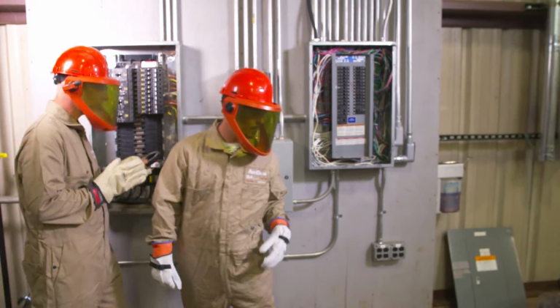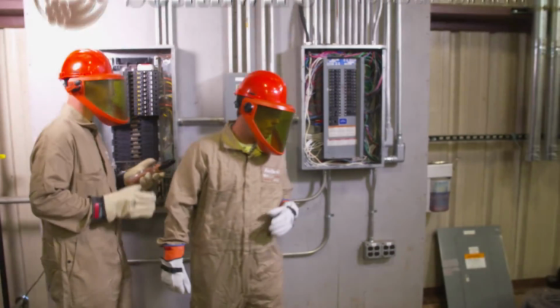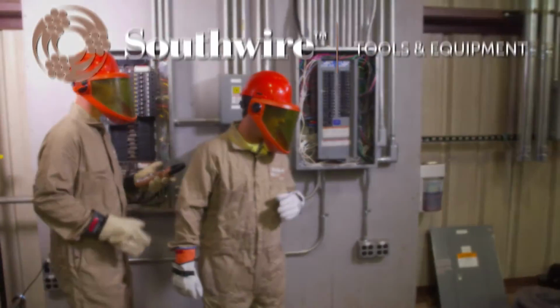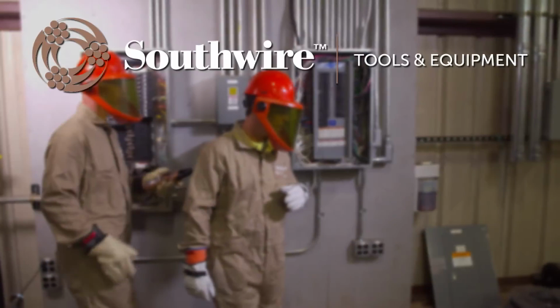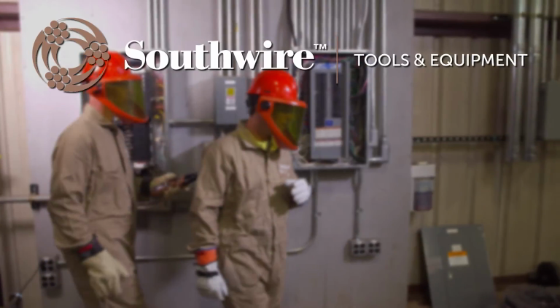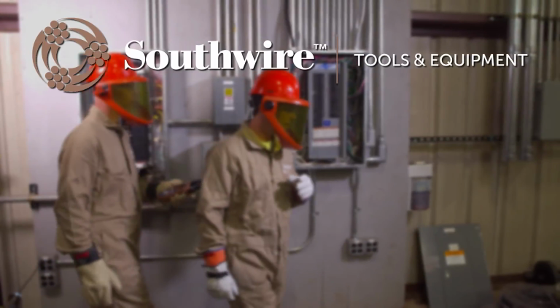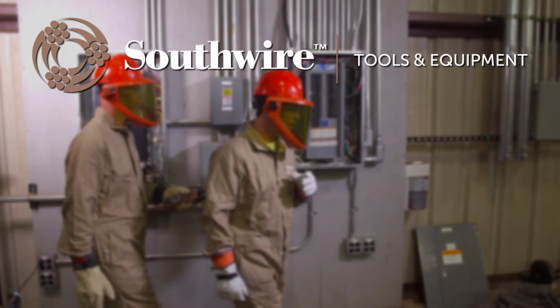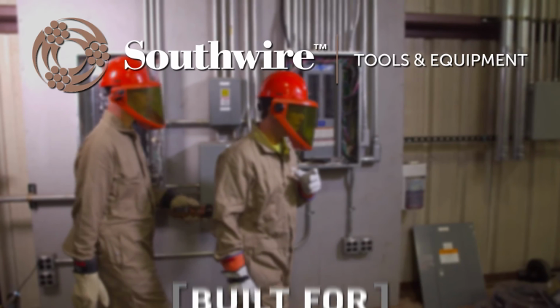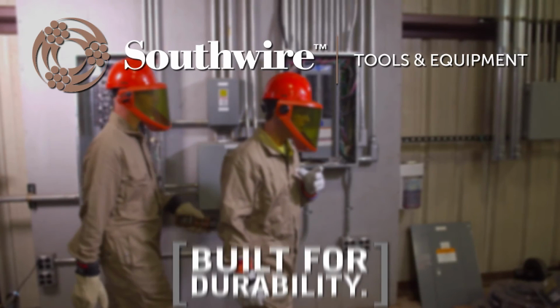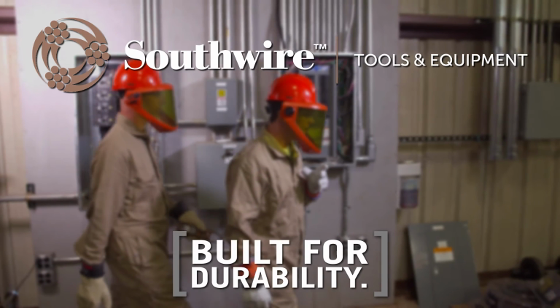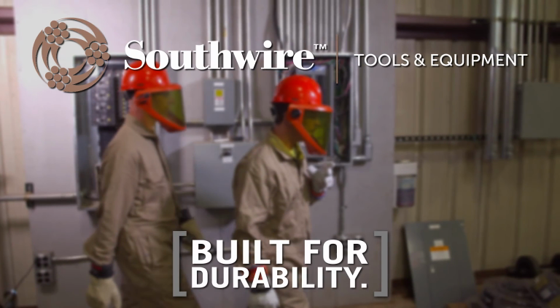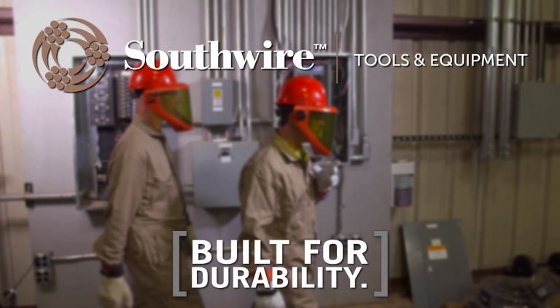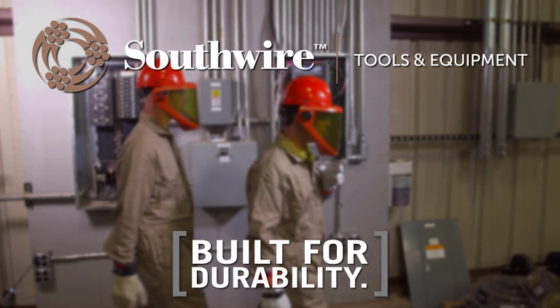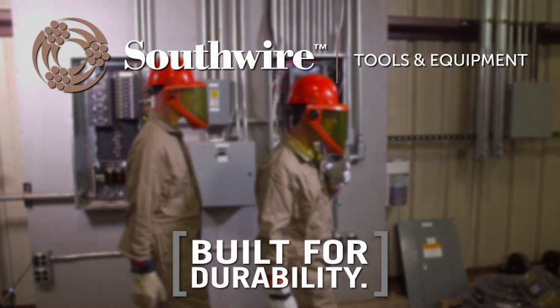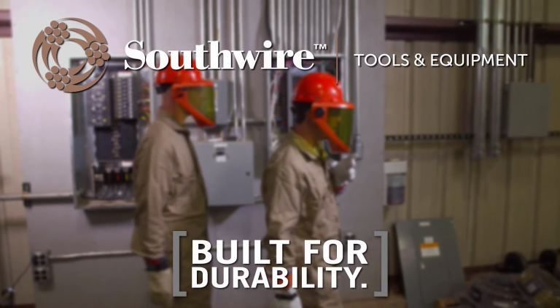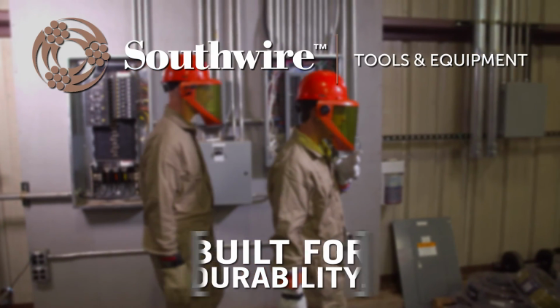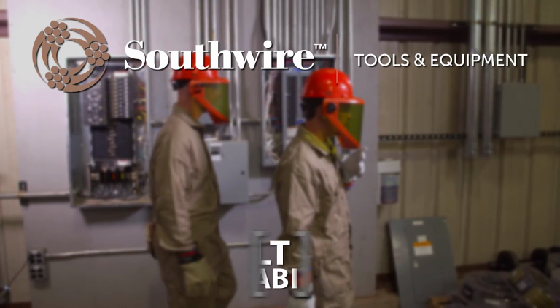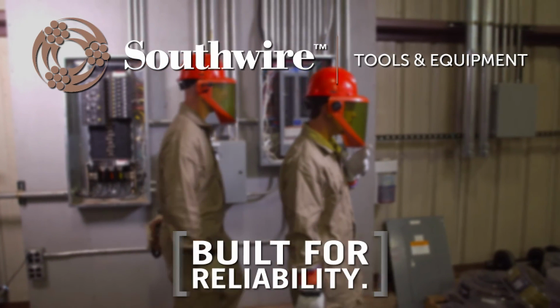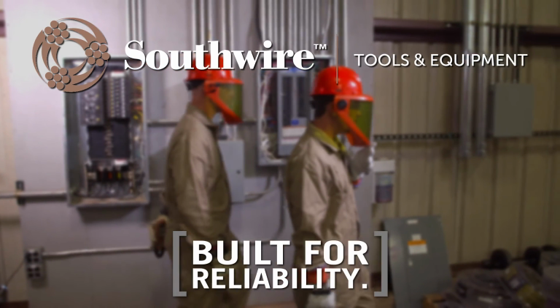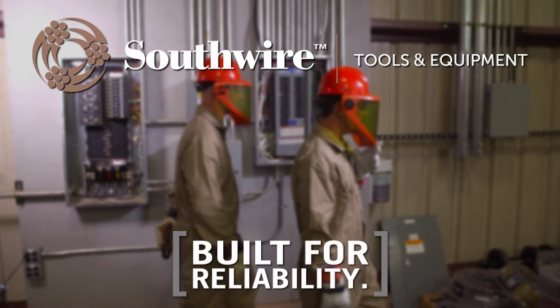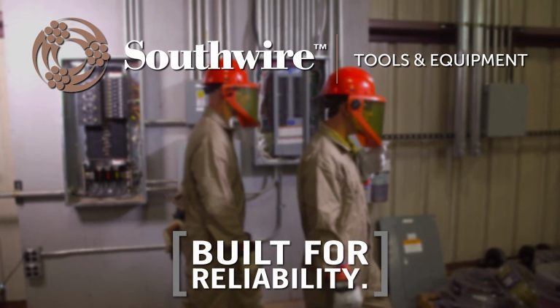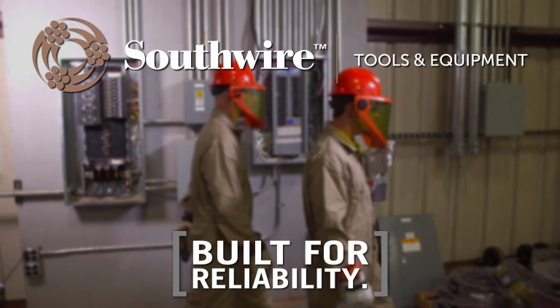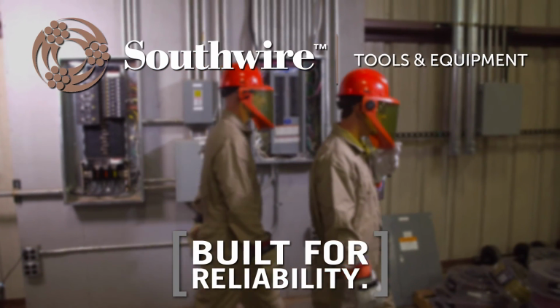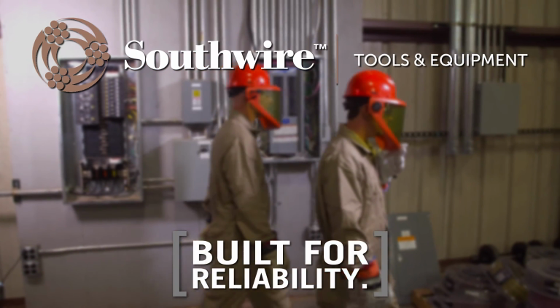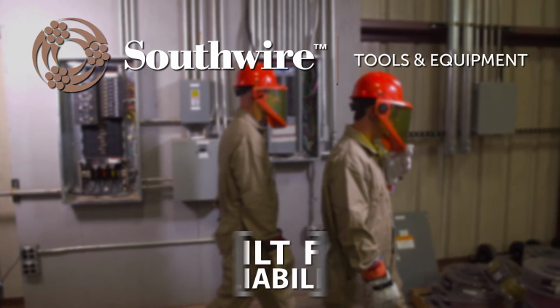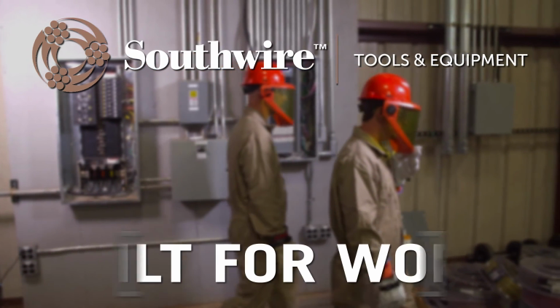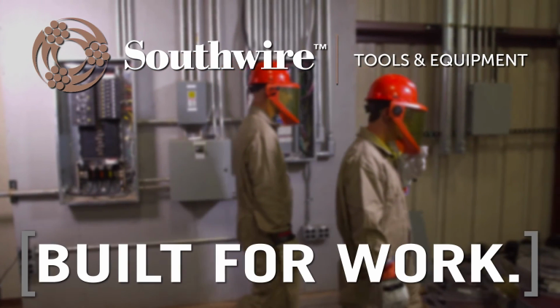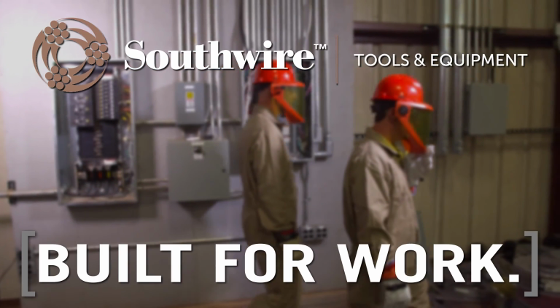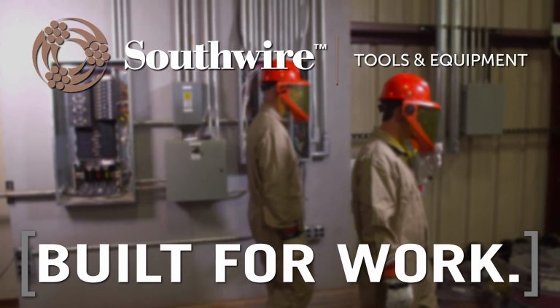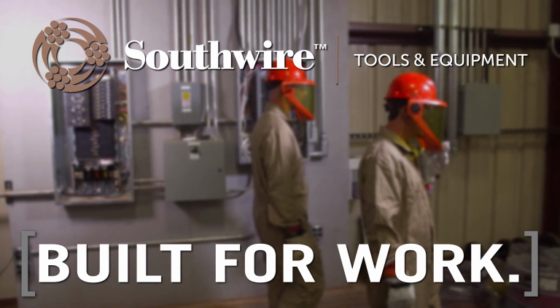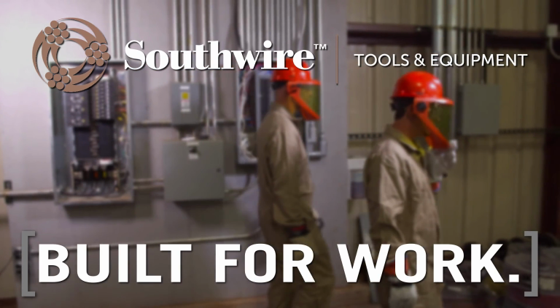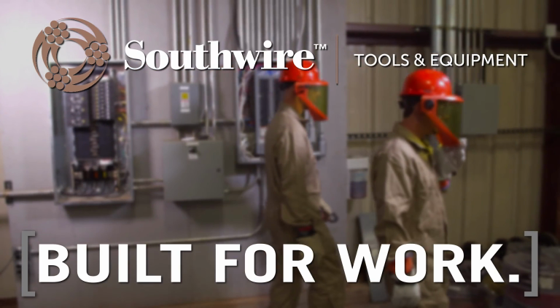Southwire — built for durability, built for reliability, built for work.